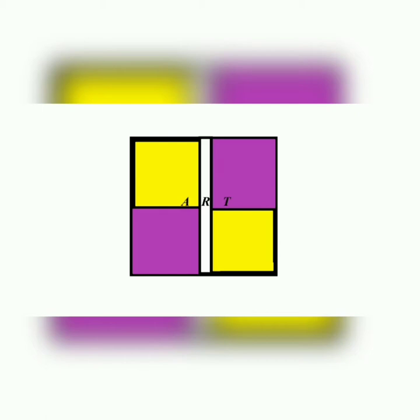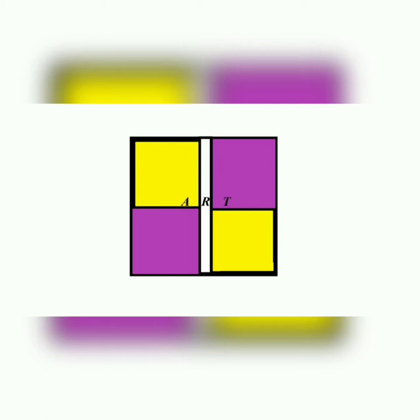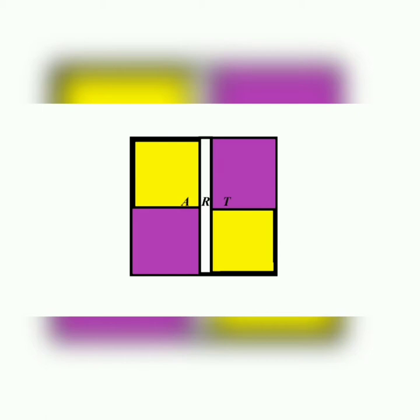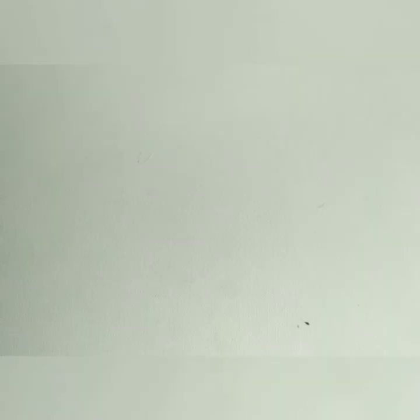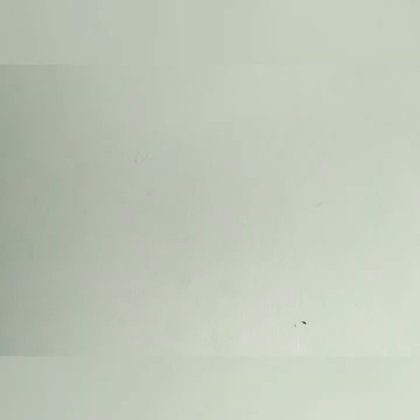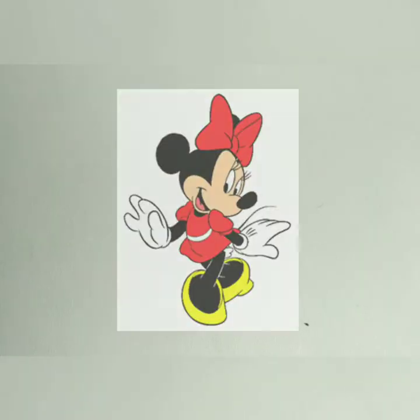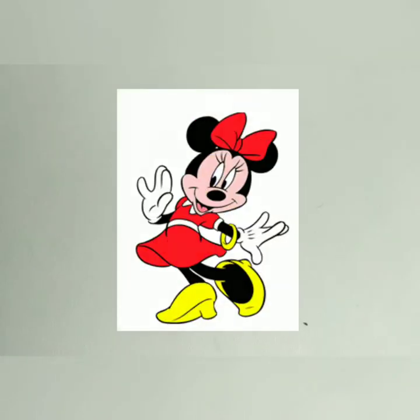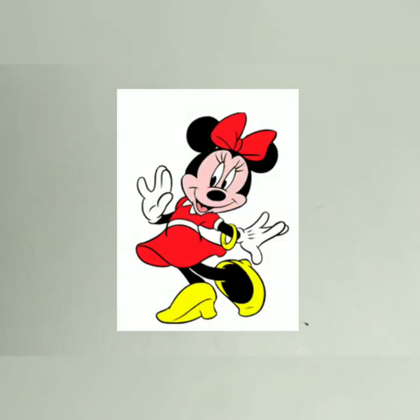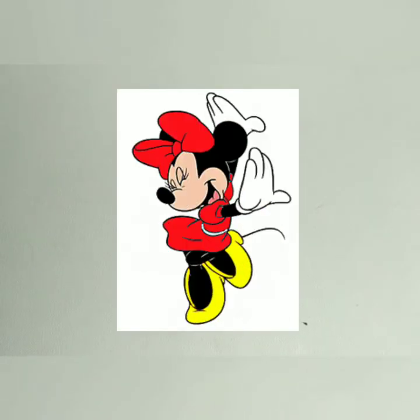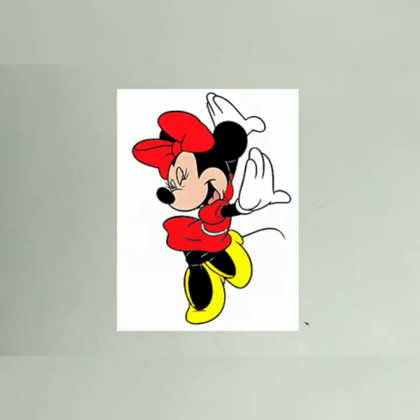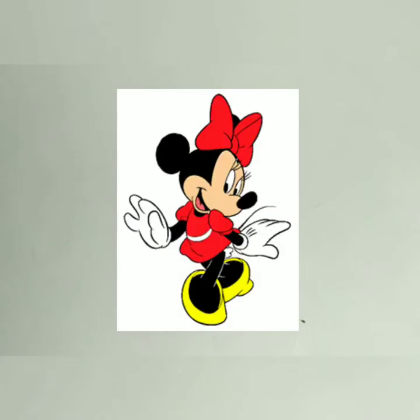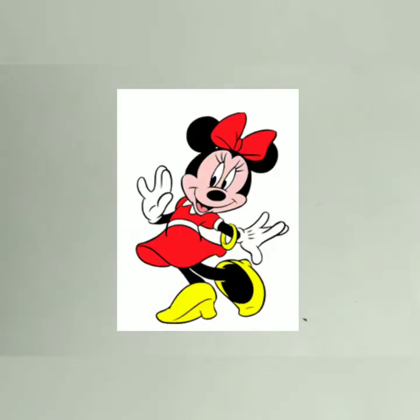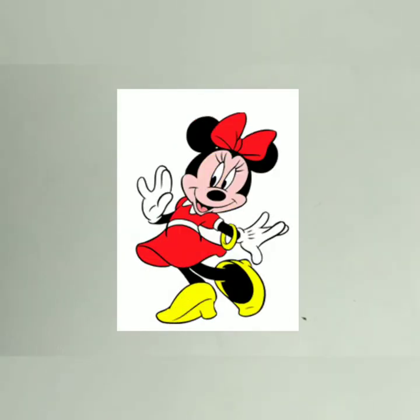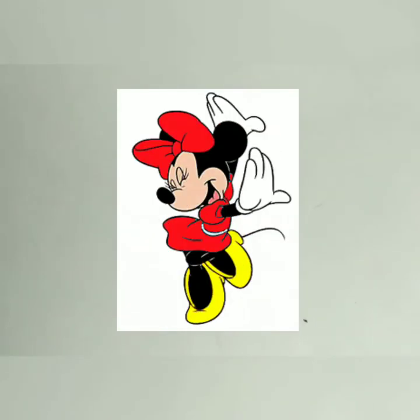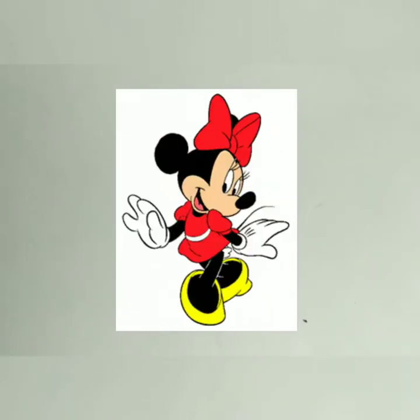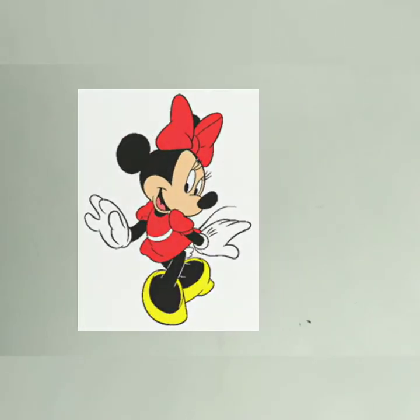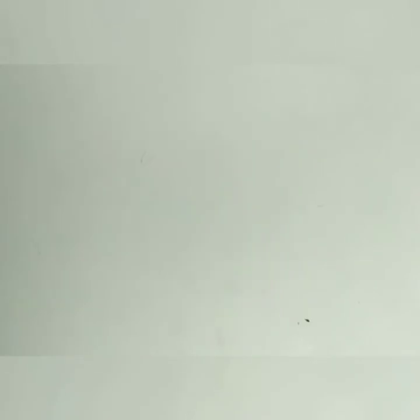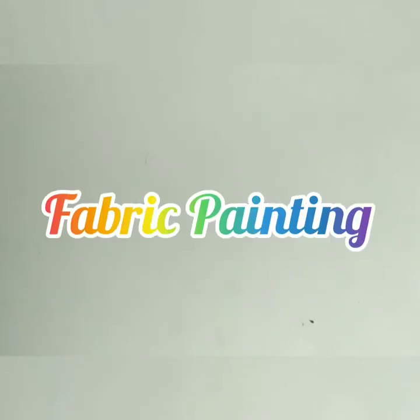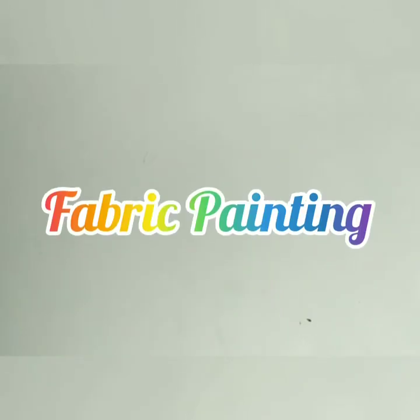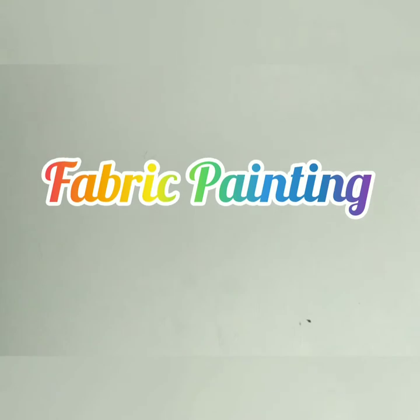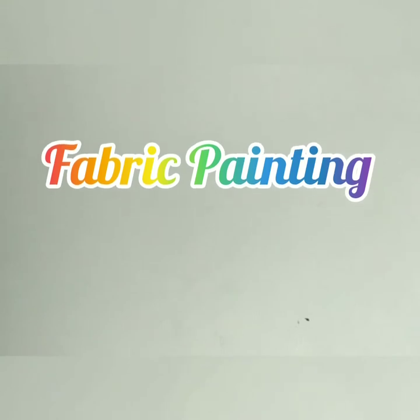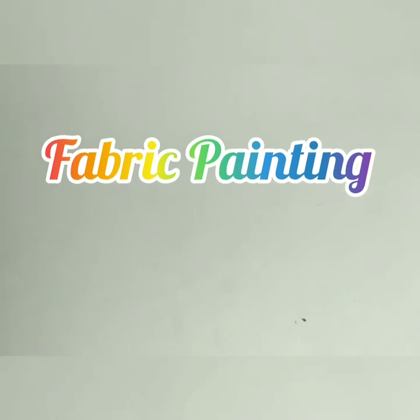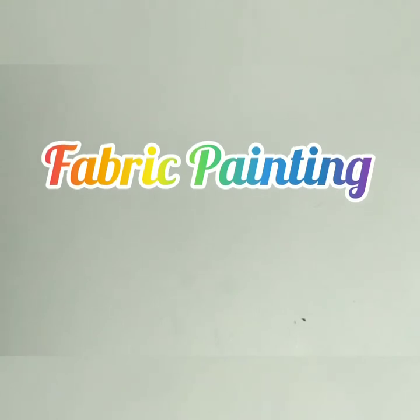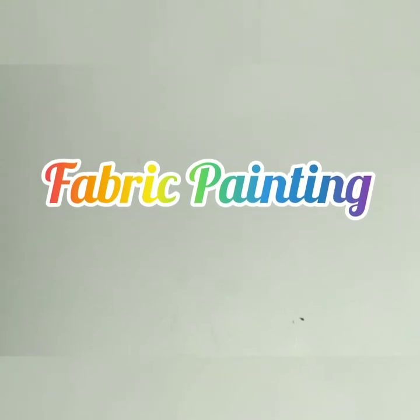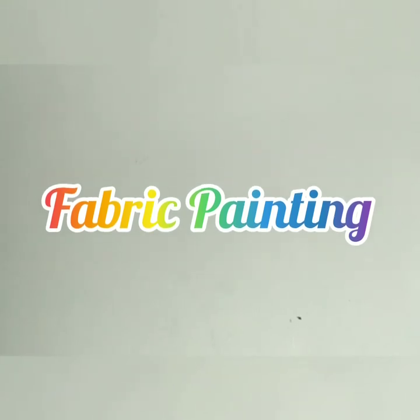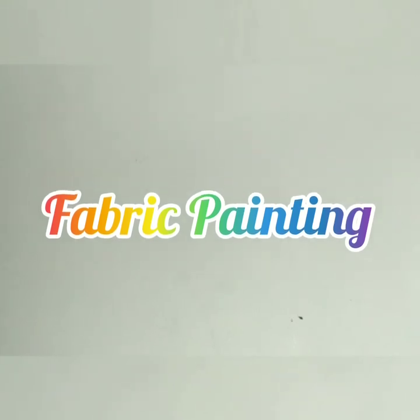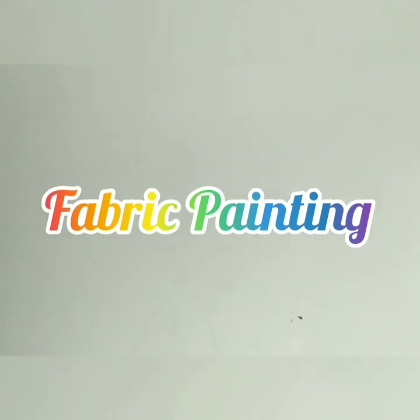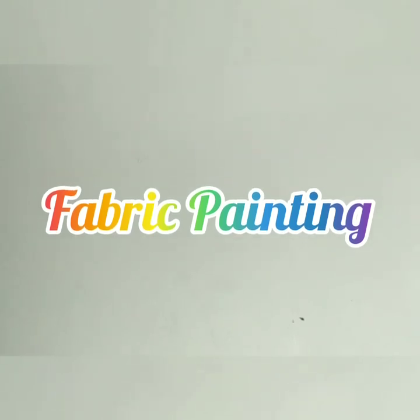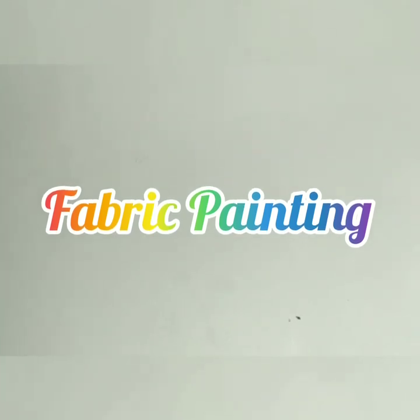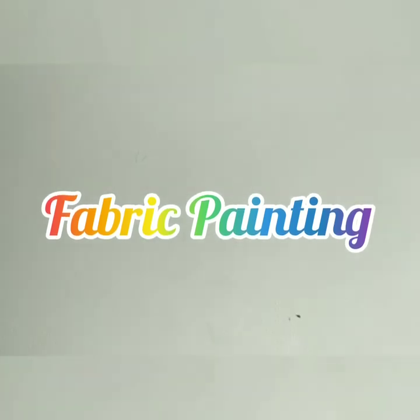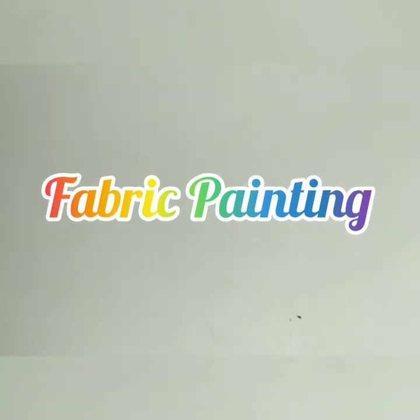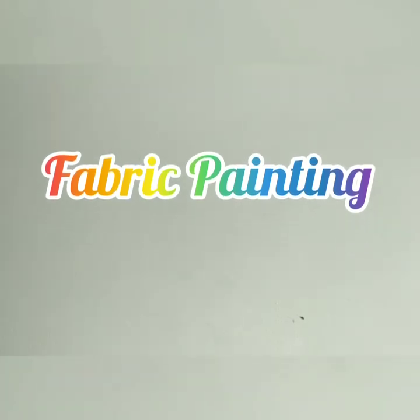Hello, welcome back to my channel Art Window. Today let's have a look at fabric painting.